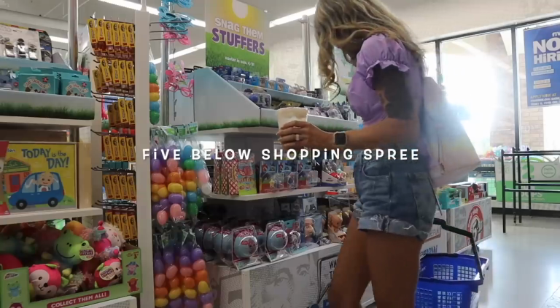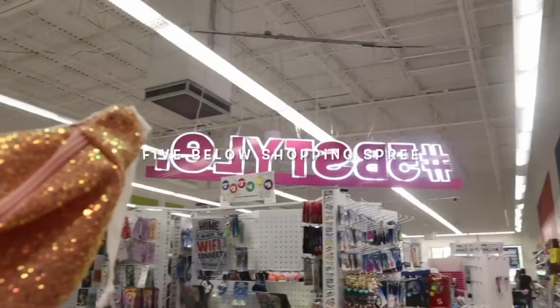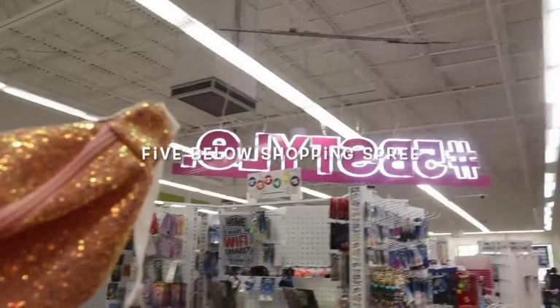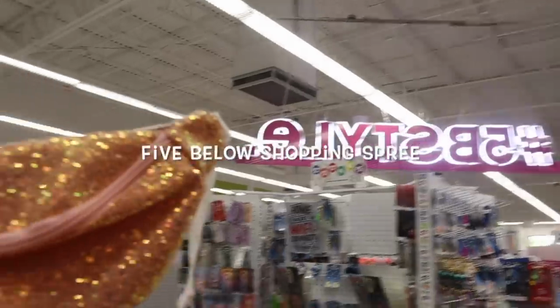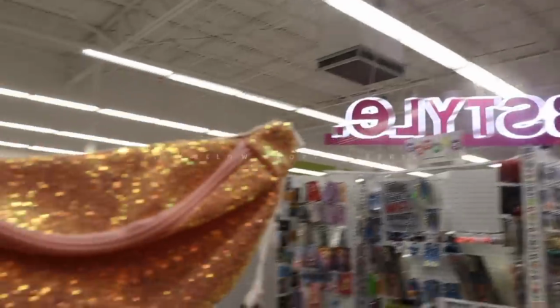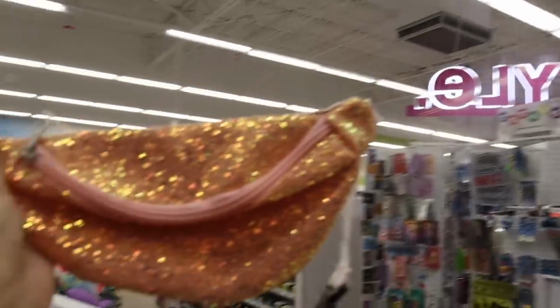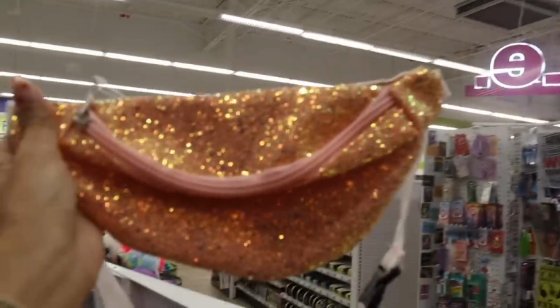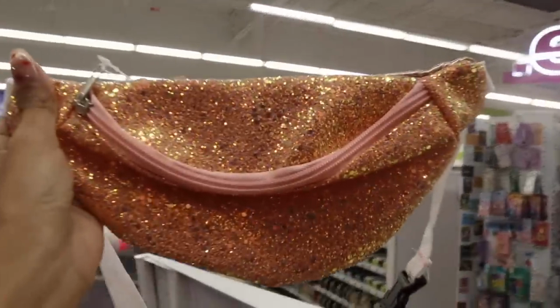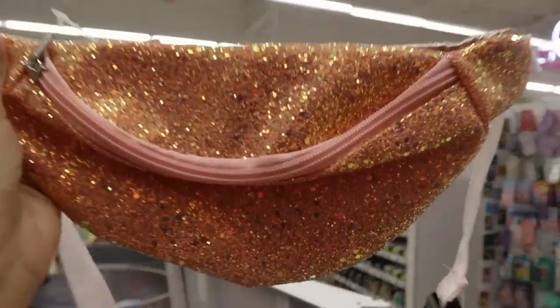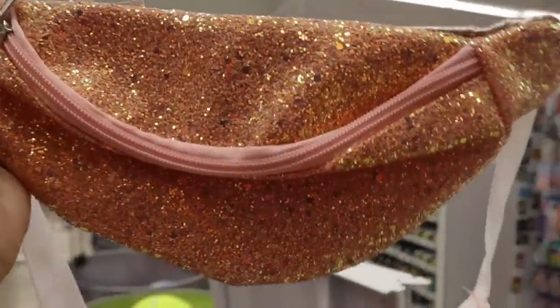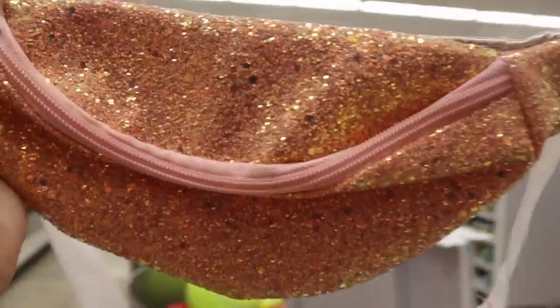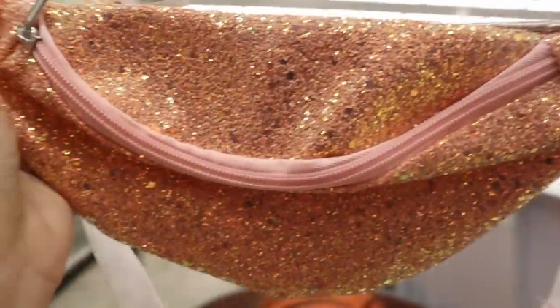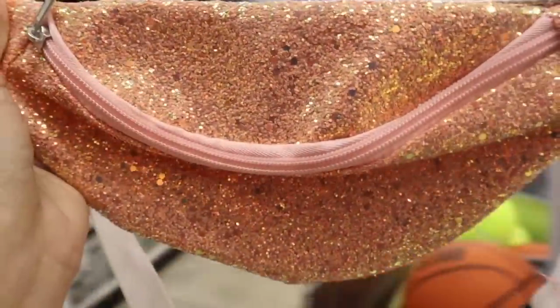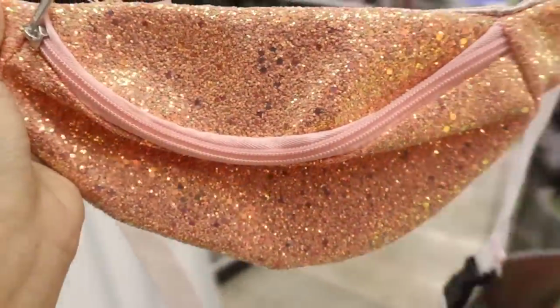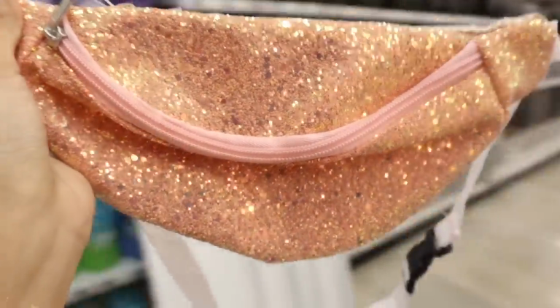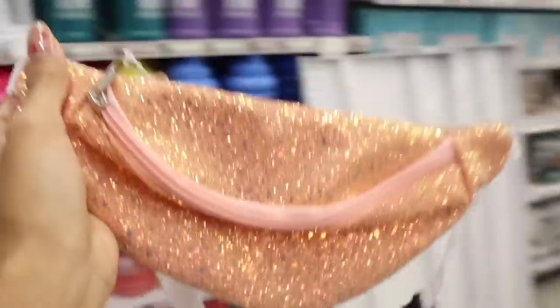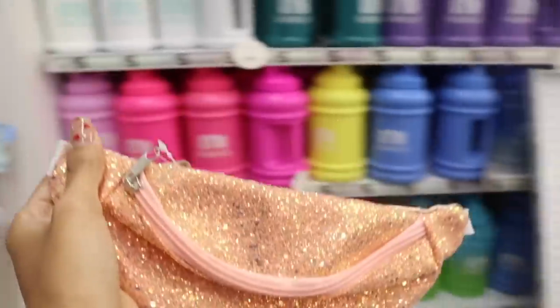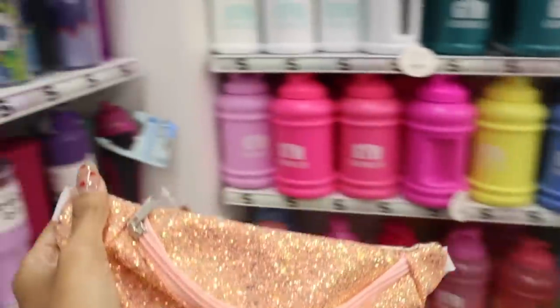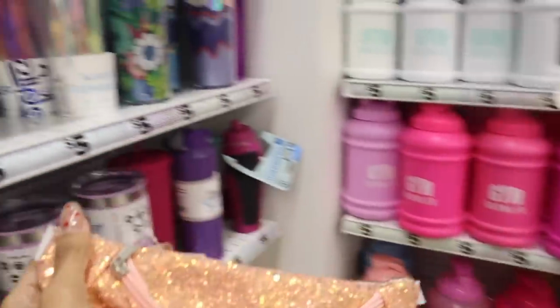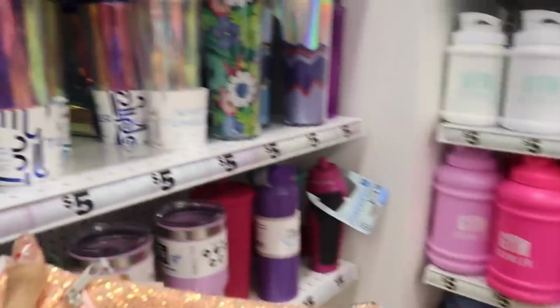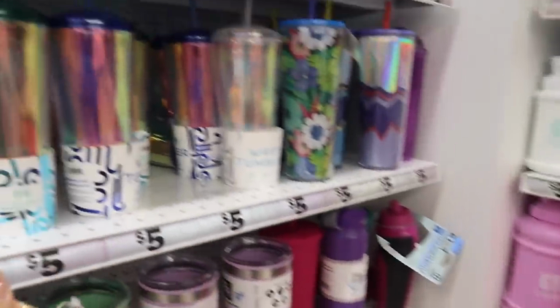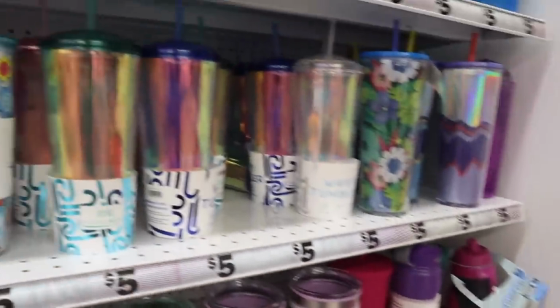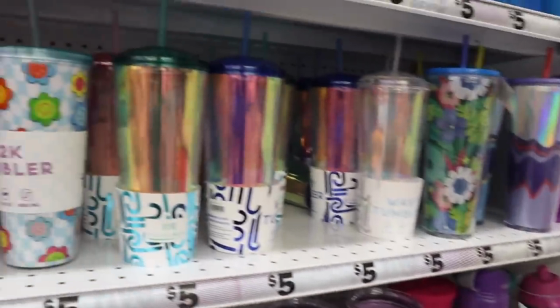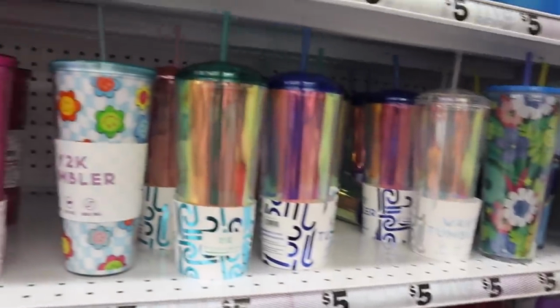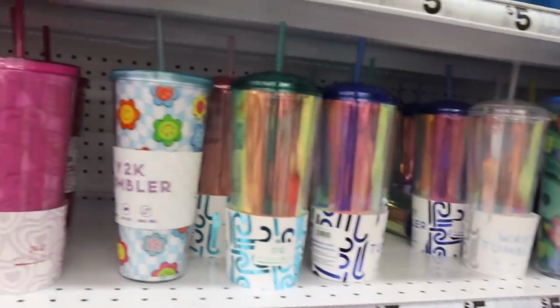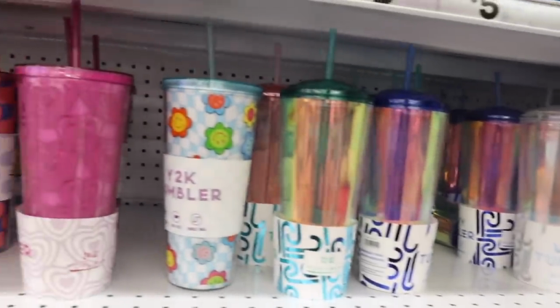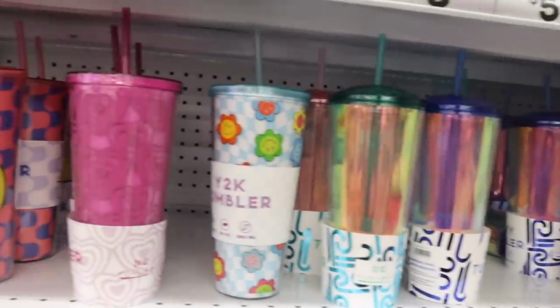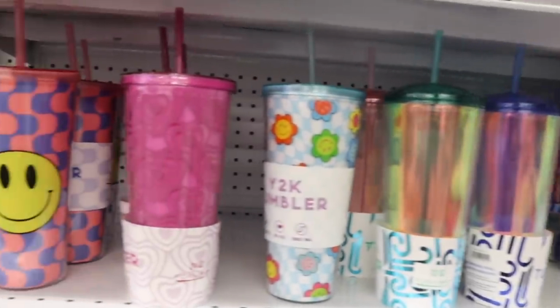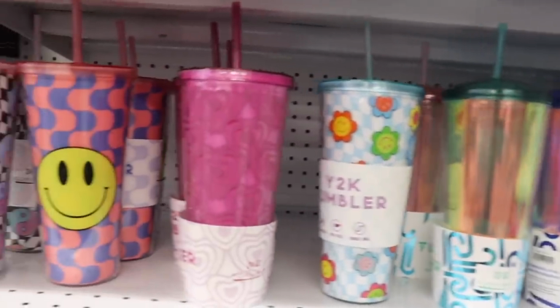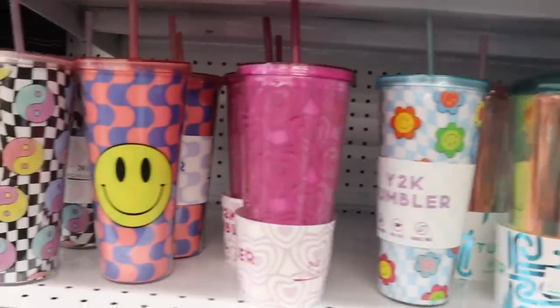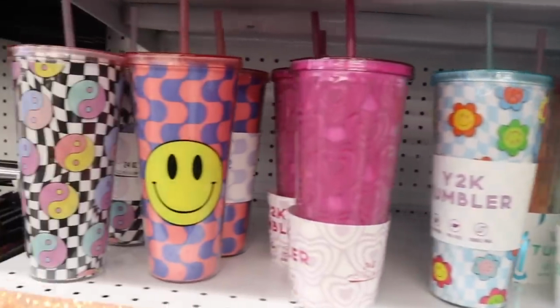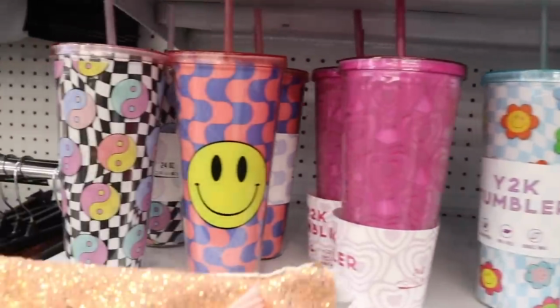I just made it to Five Below and look what I'm finding — so many sparkly things and a bunch of goodies for spring and summer.